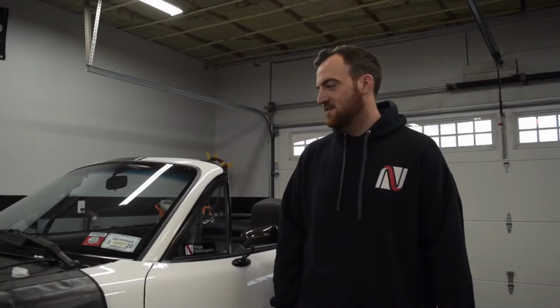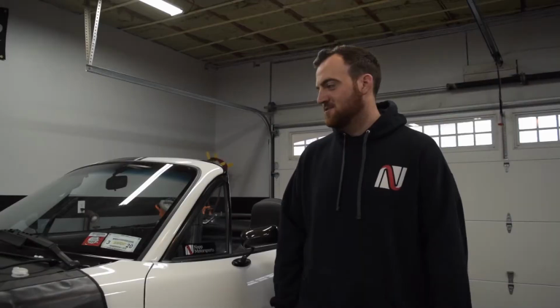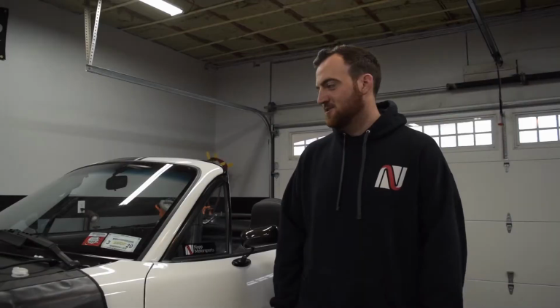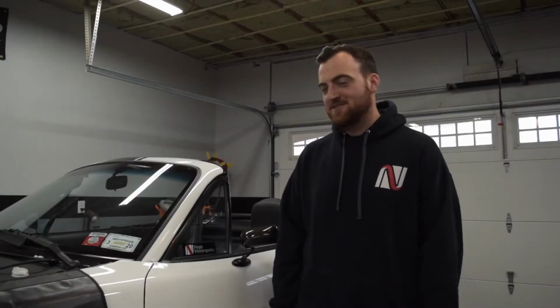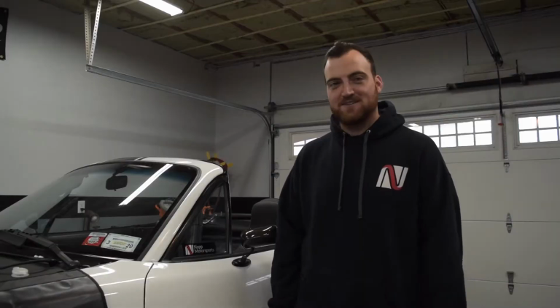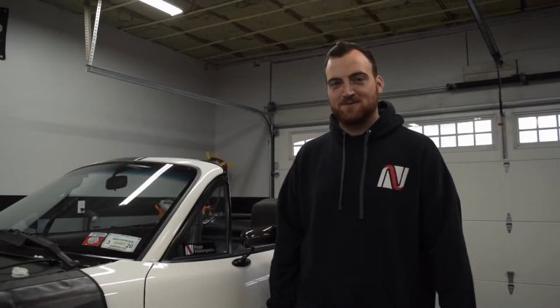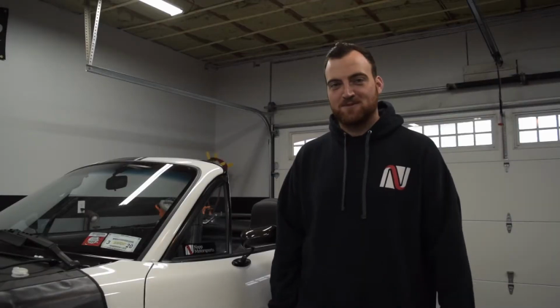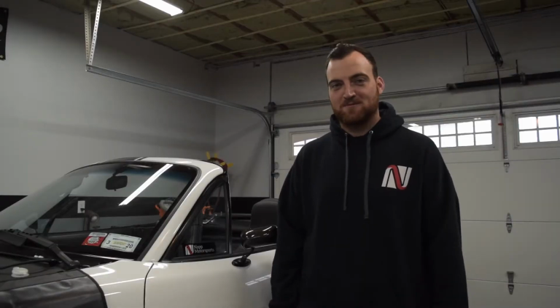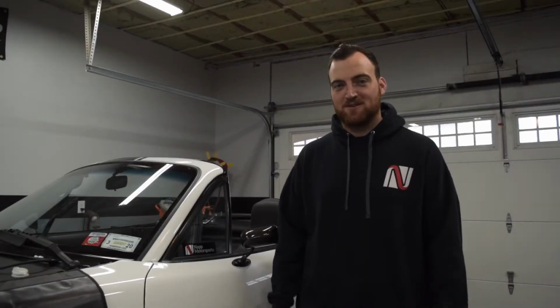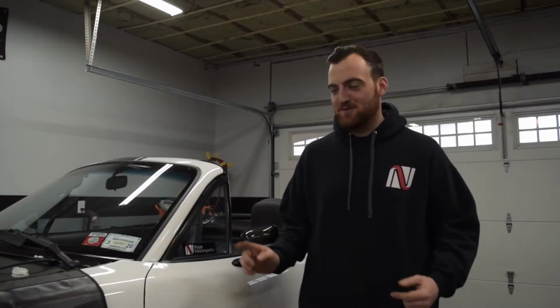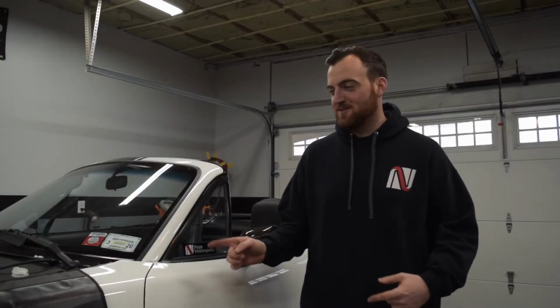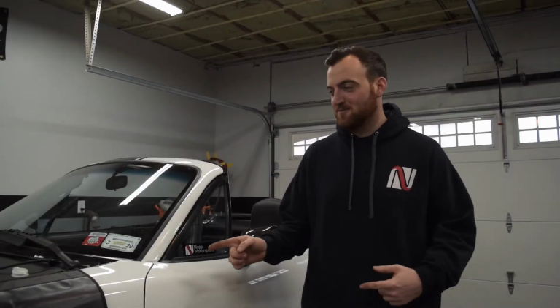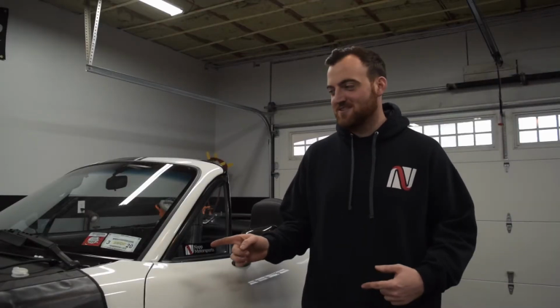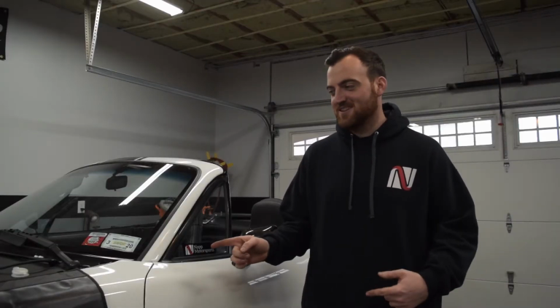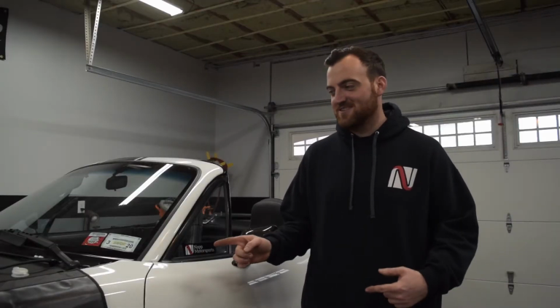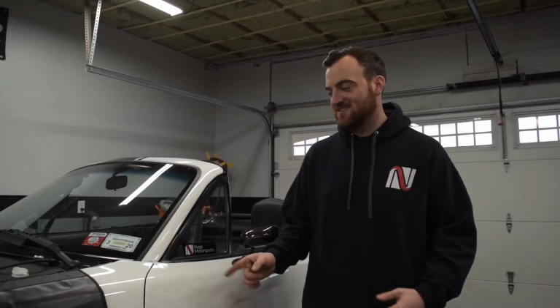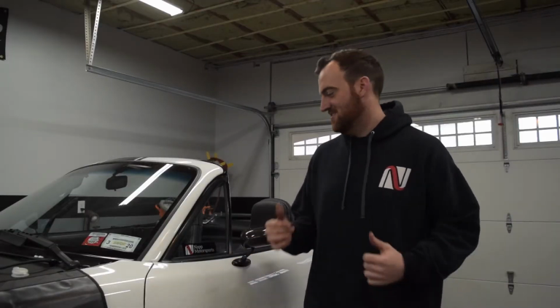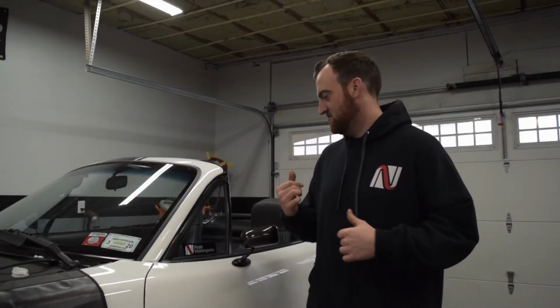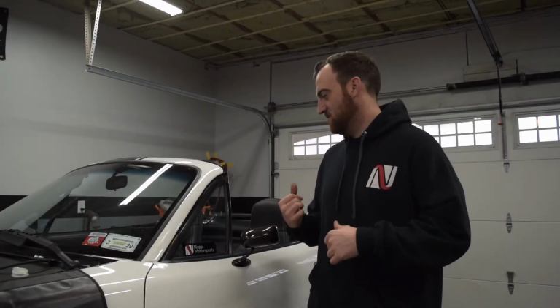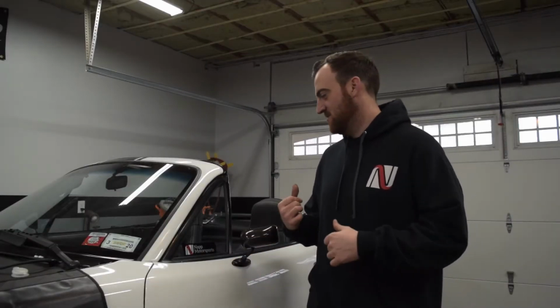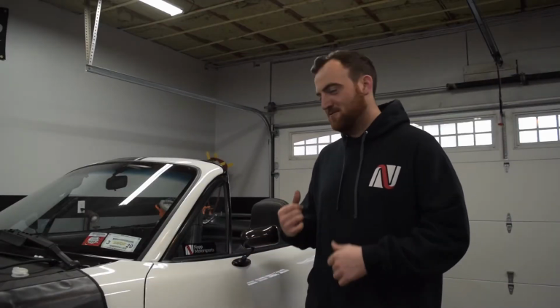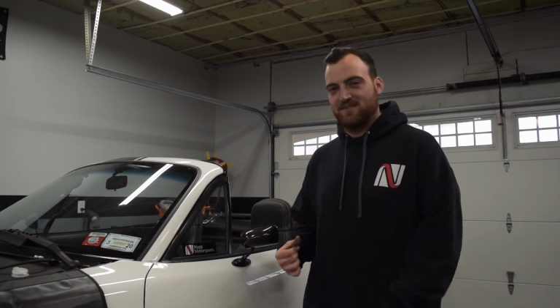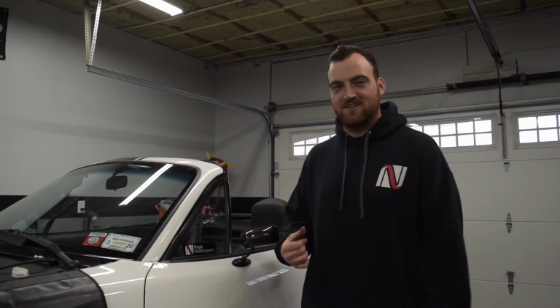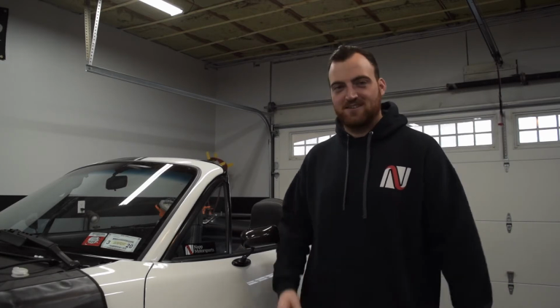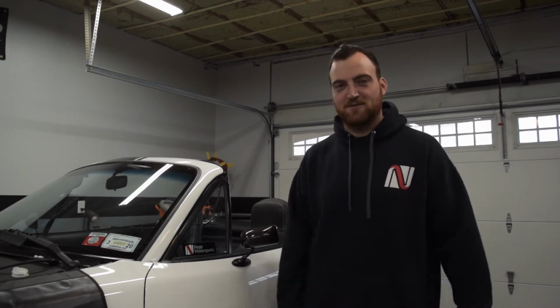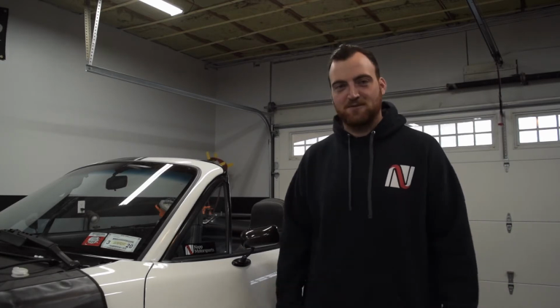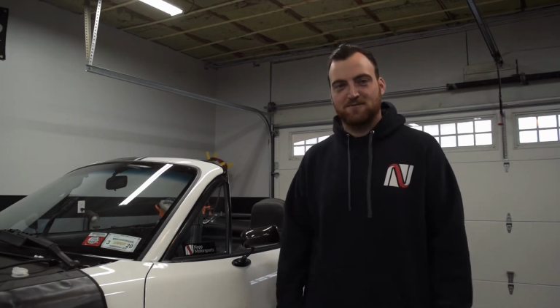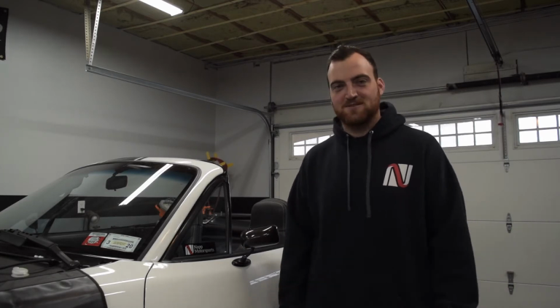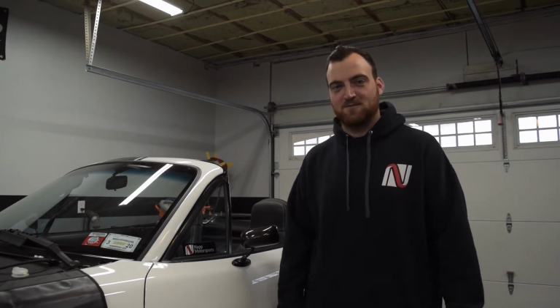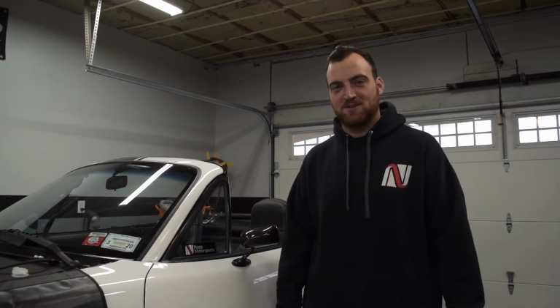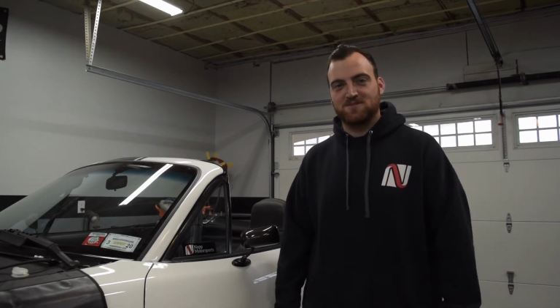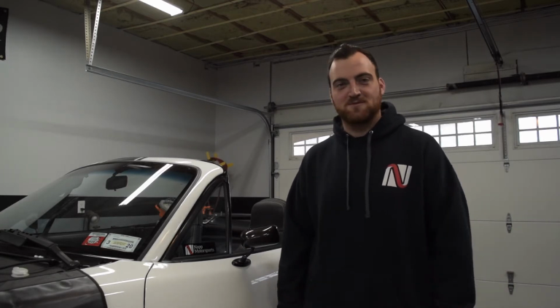So on today's episode, we're going to pull out the 1.6, drop my diff, and get that reinforced at my buddy Jim's.